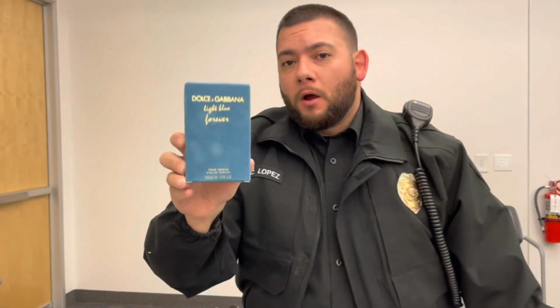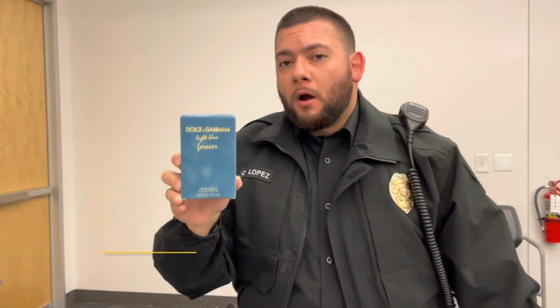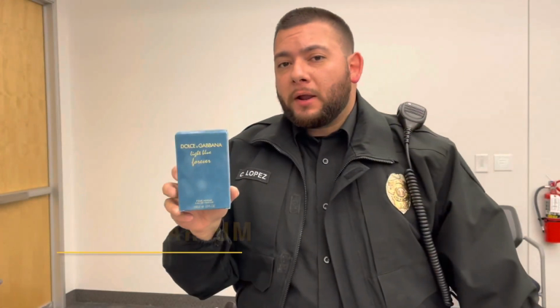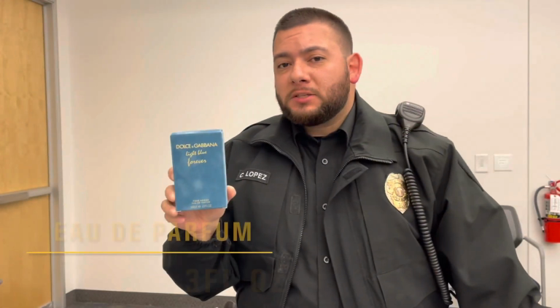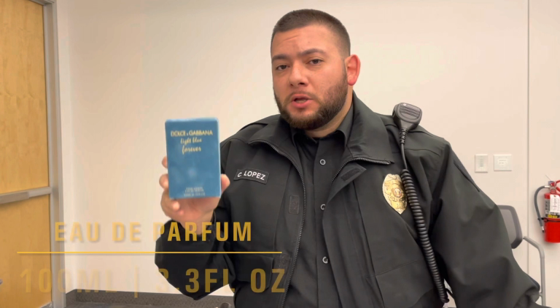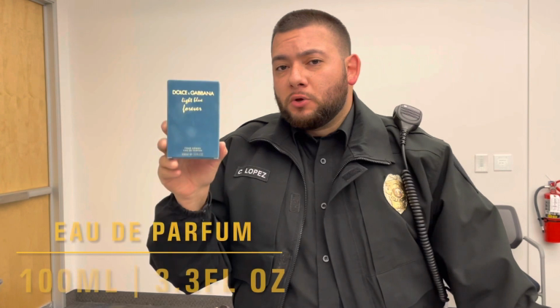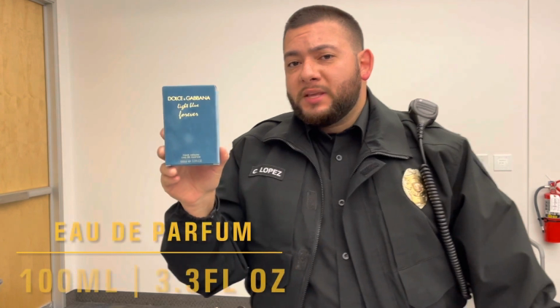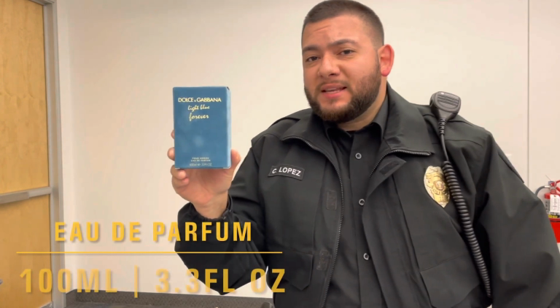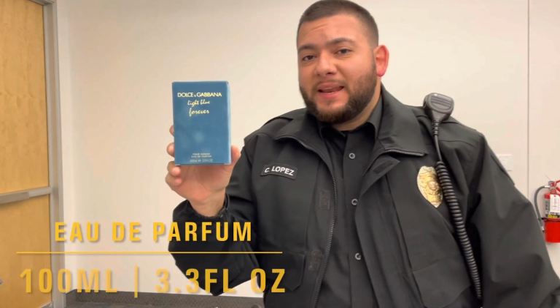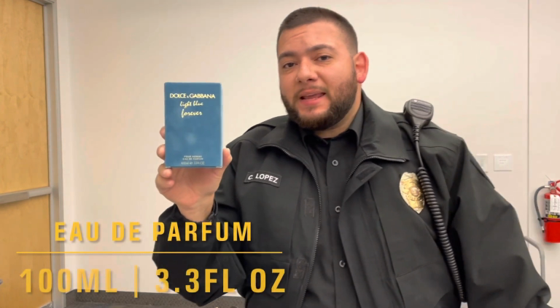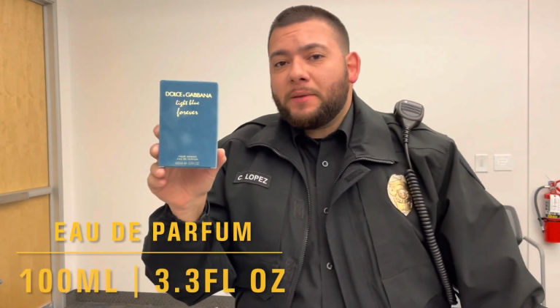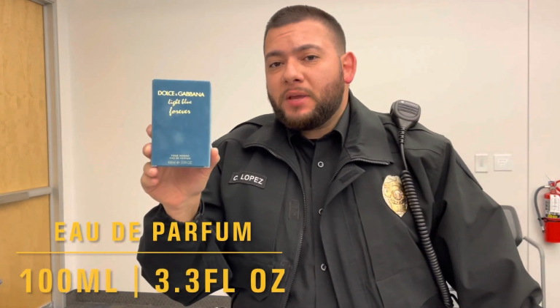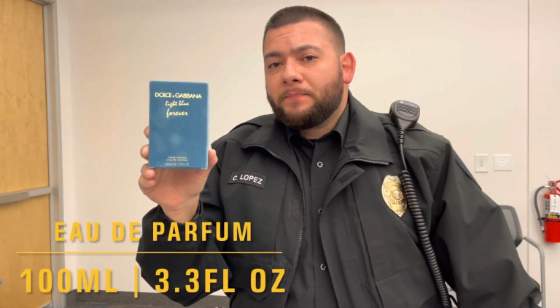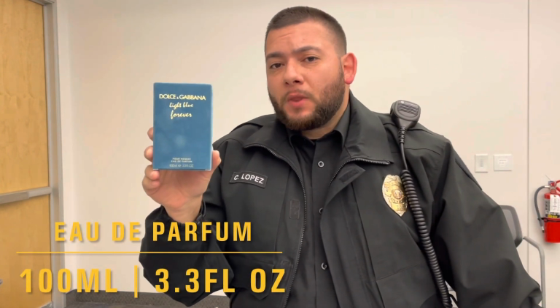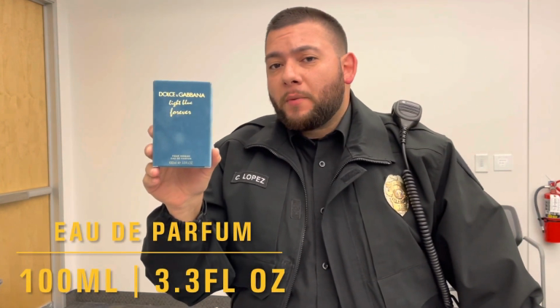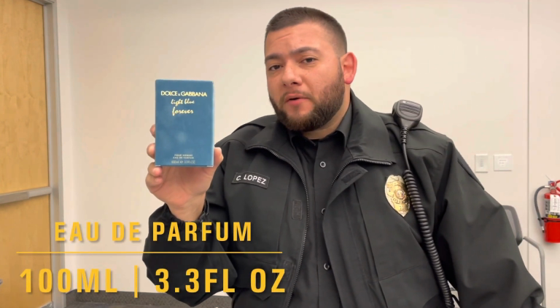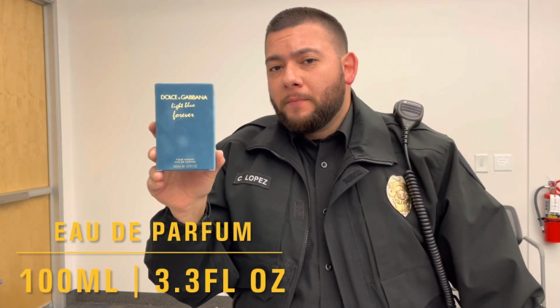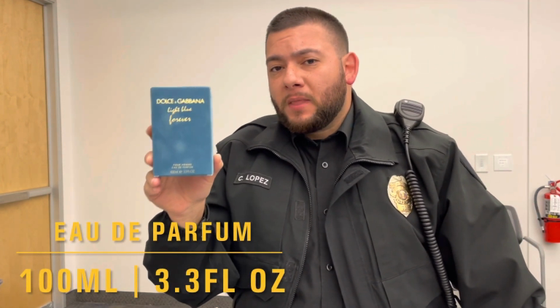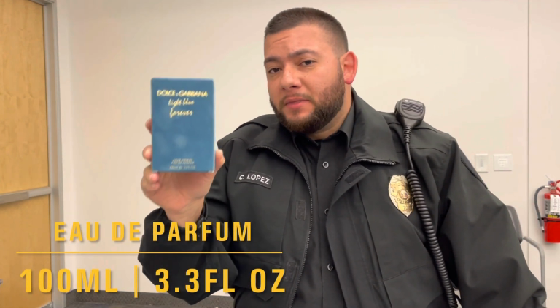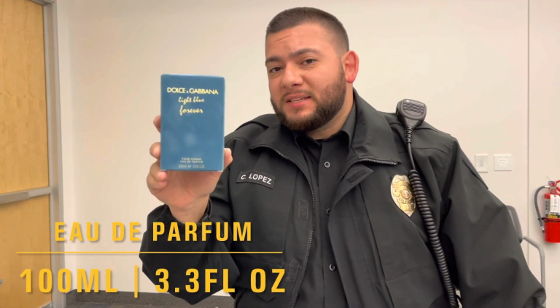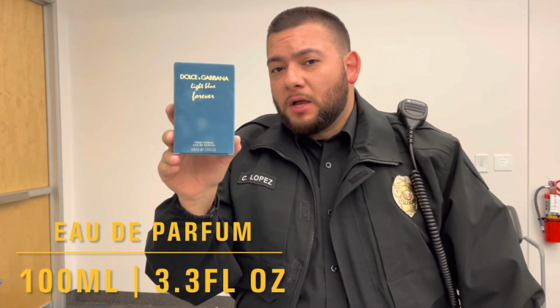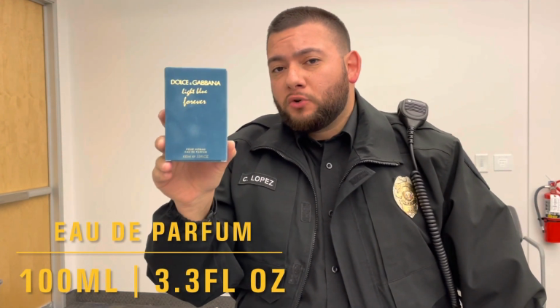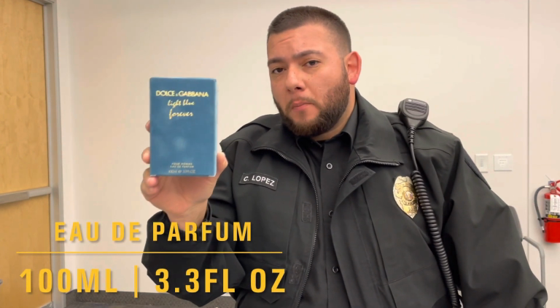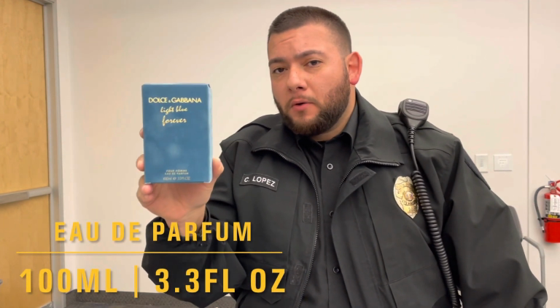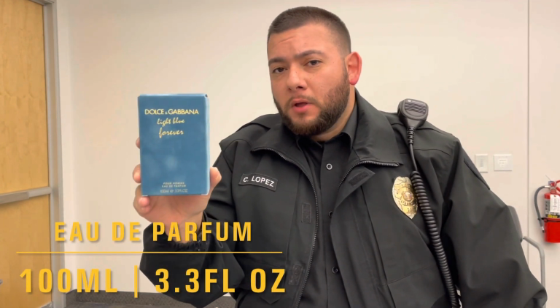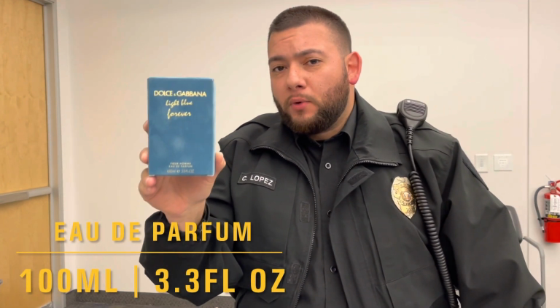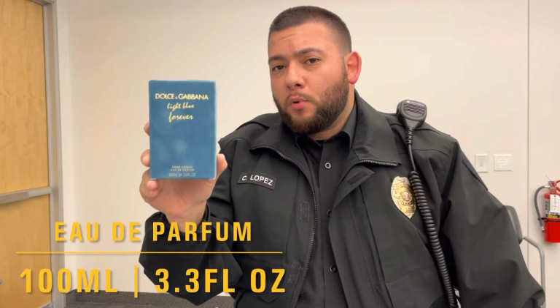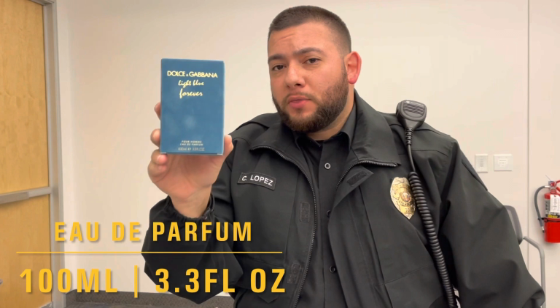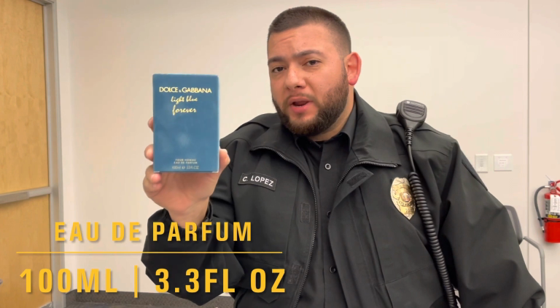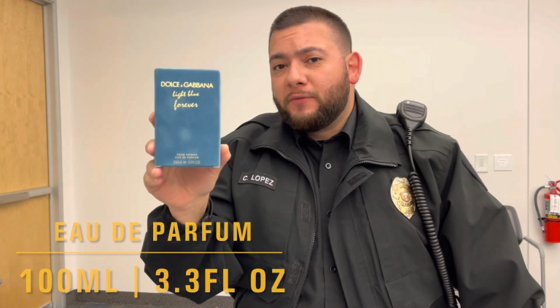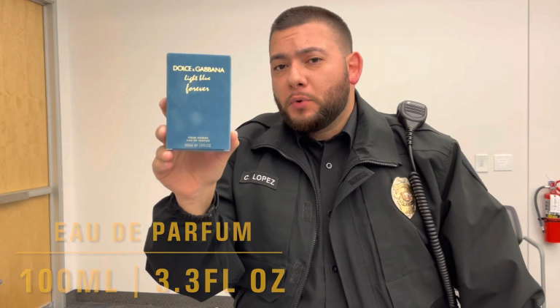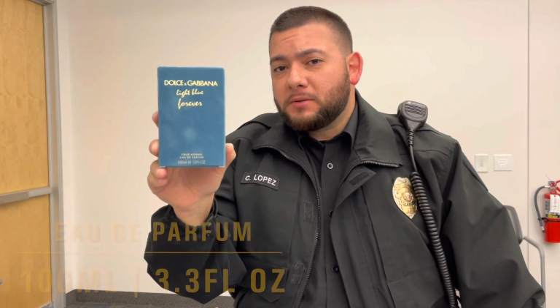Alright guys, so this is an EDP, Eau de Parfum. This is the 100ml bottle, 3.3 fluid ounces.